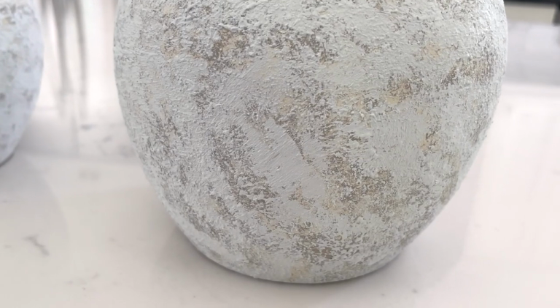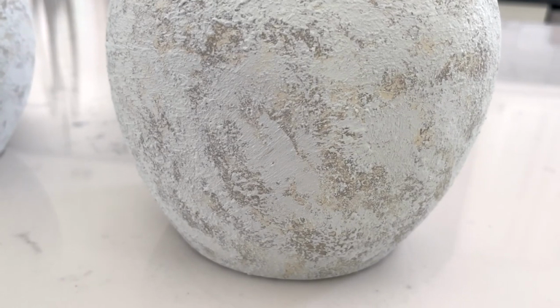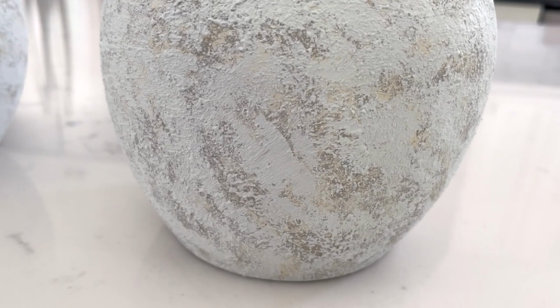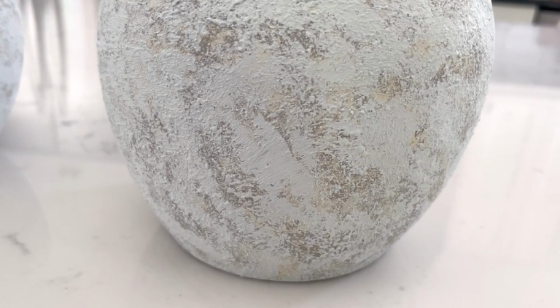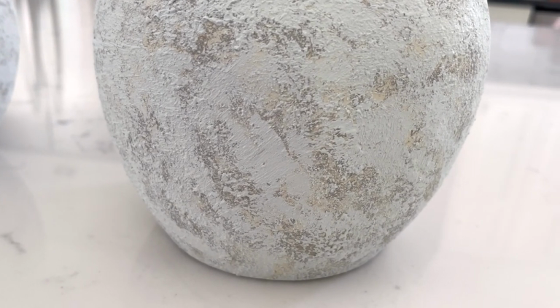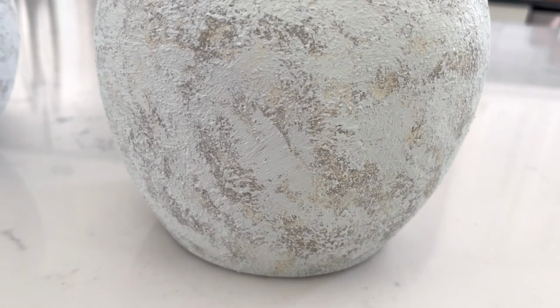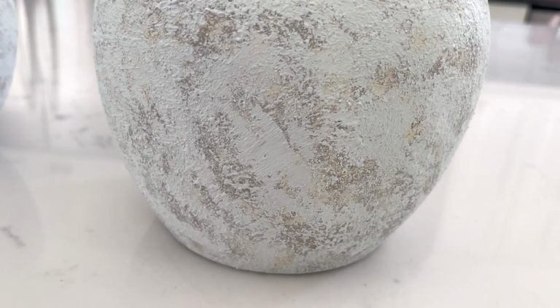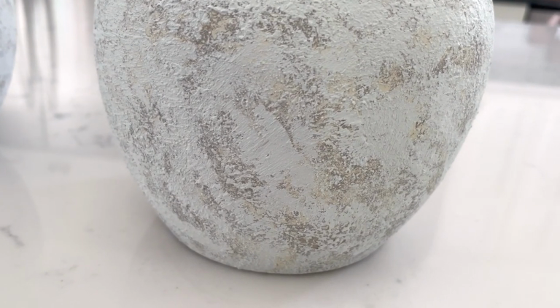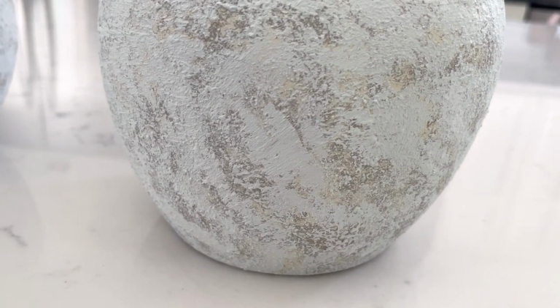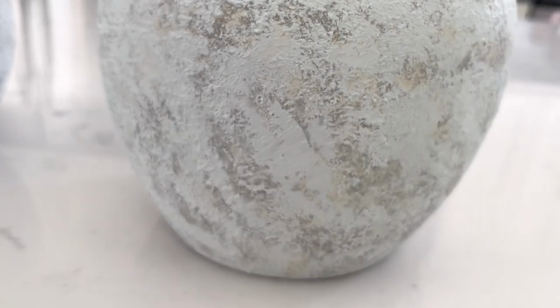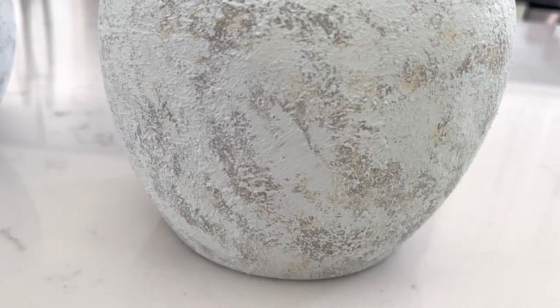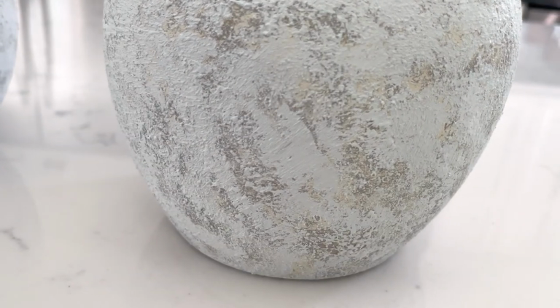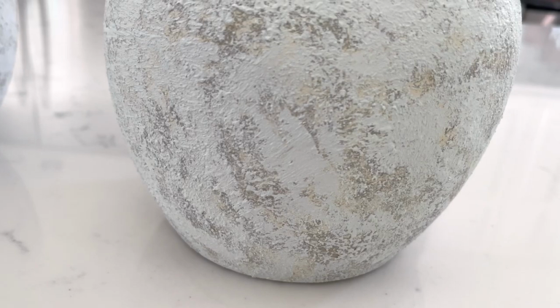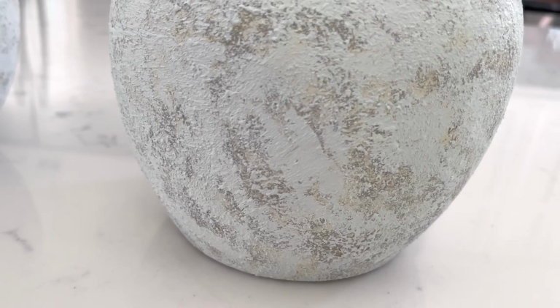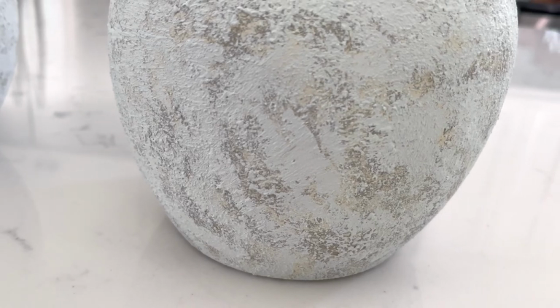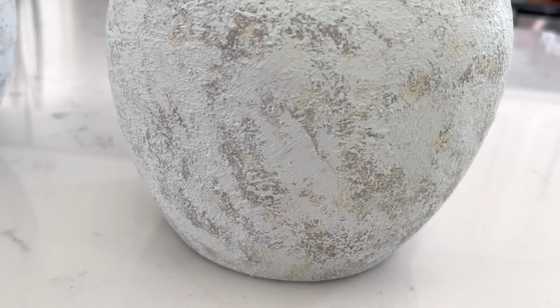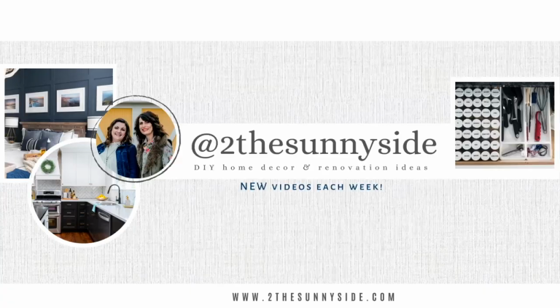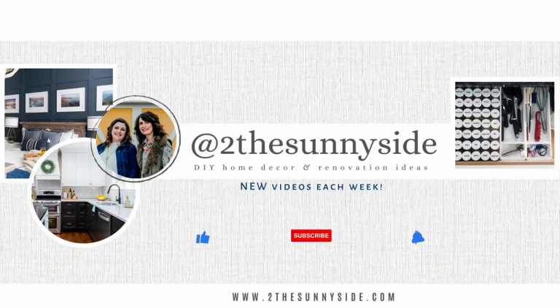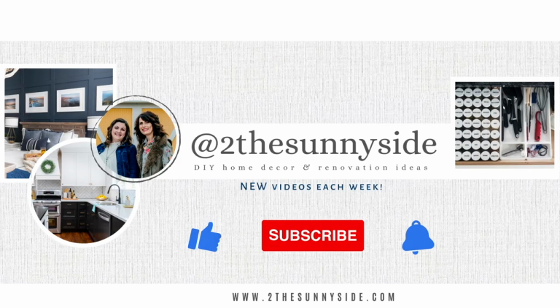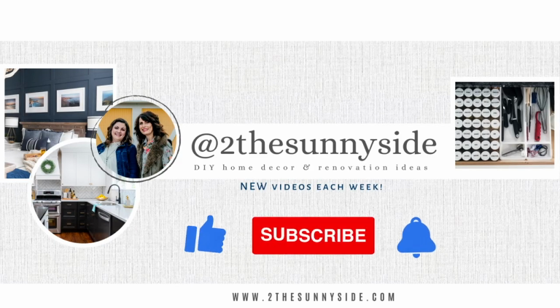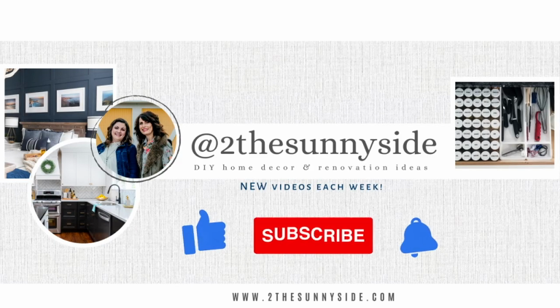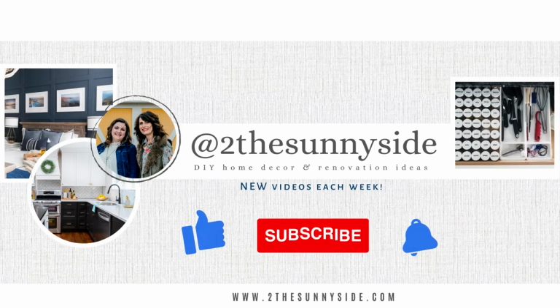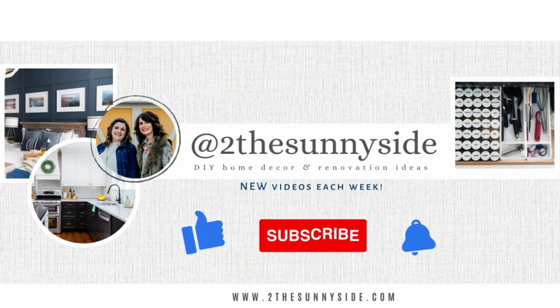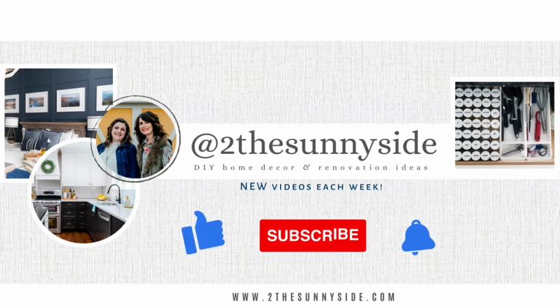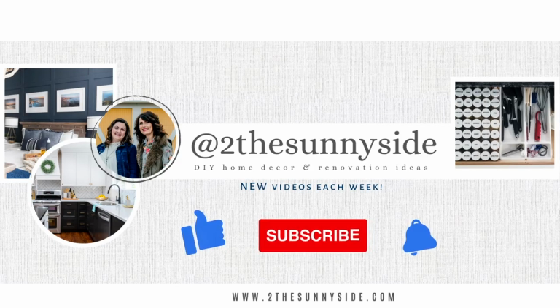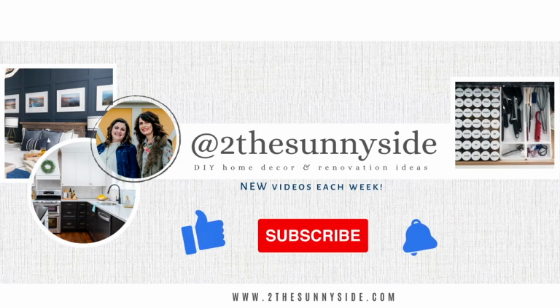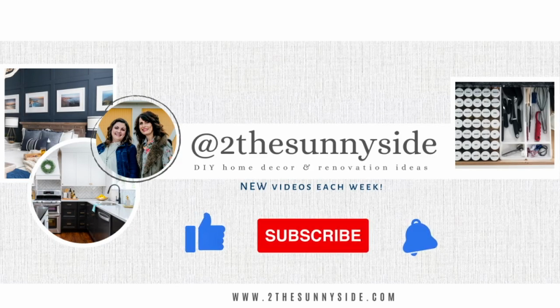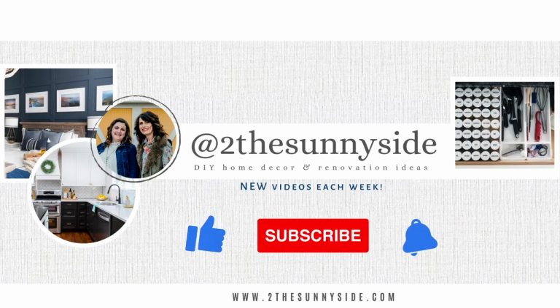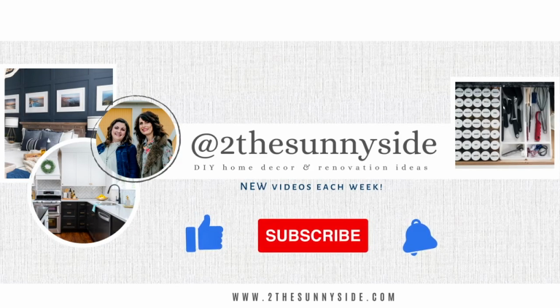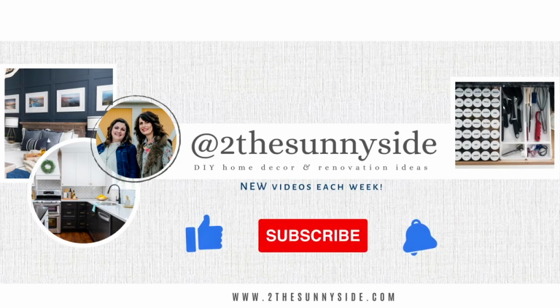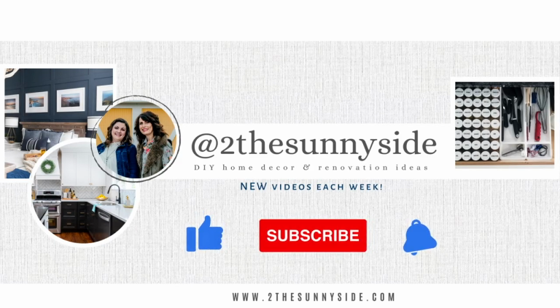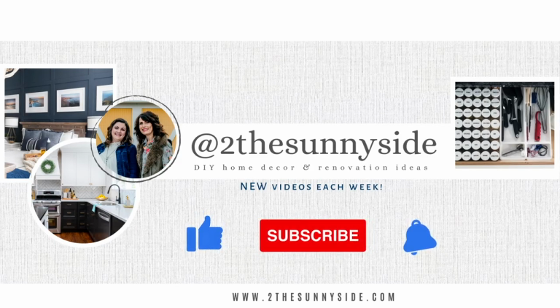But first, if you're new to Sunnyside Design, make sure to hit that subscribe button and notification bell so you'll know when each of our new videos come out.